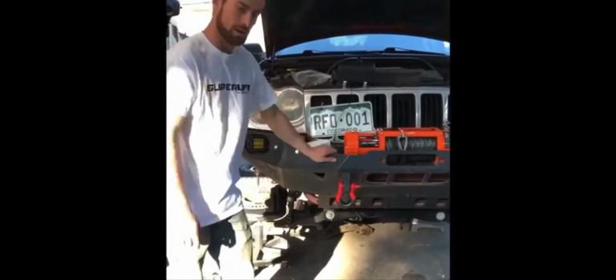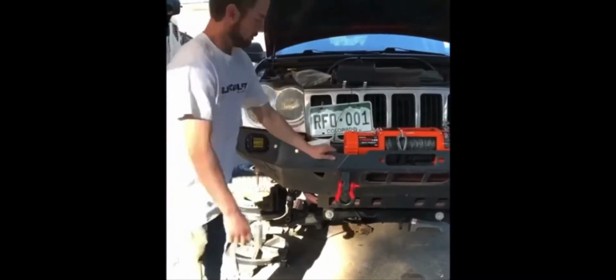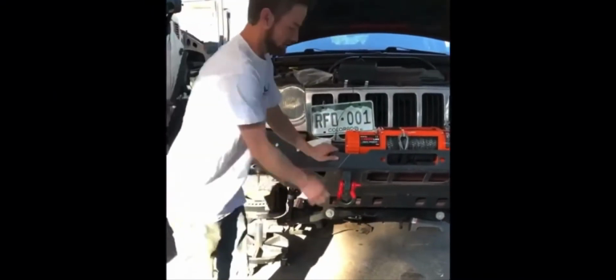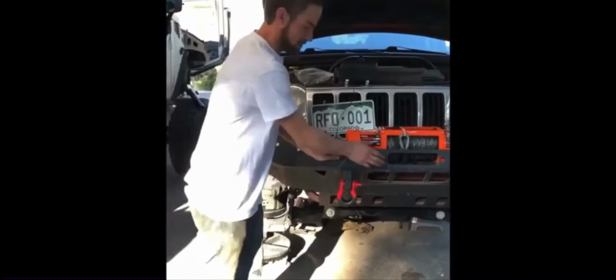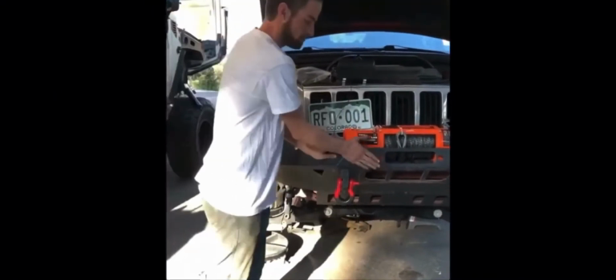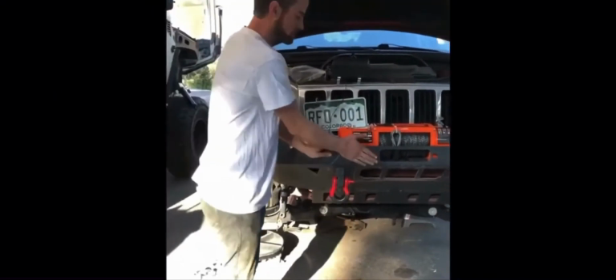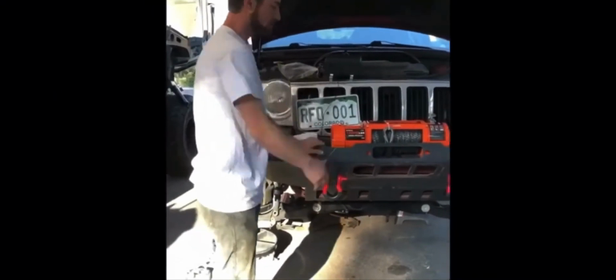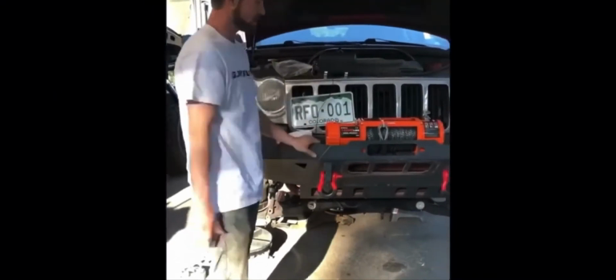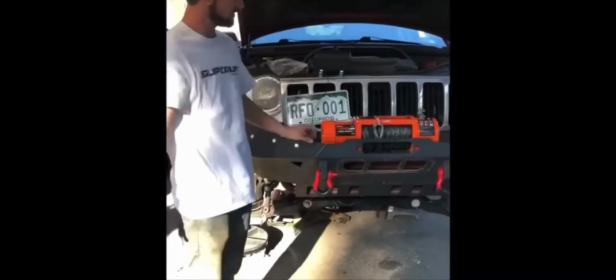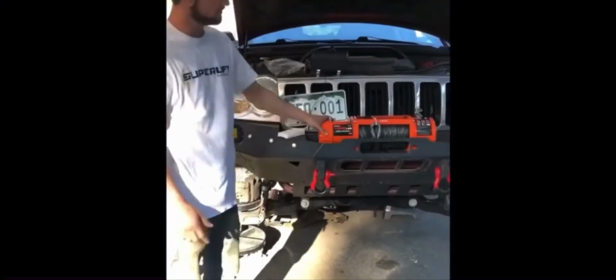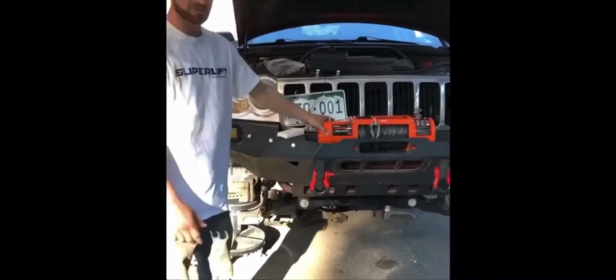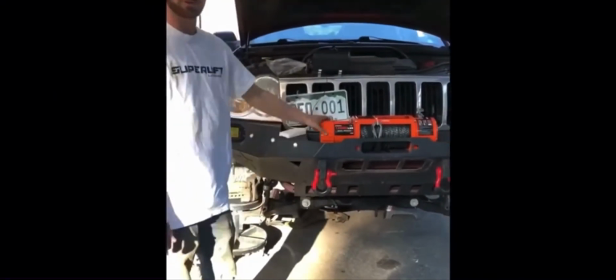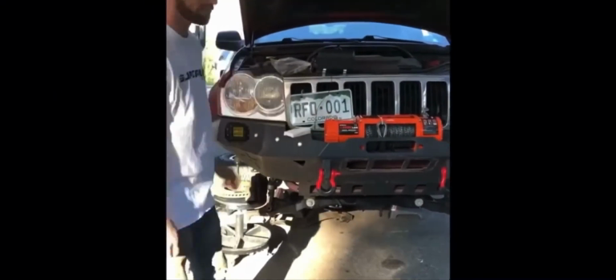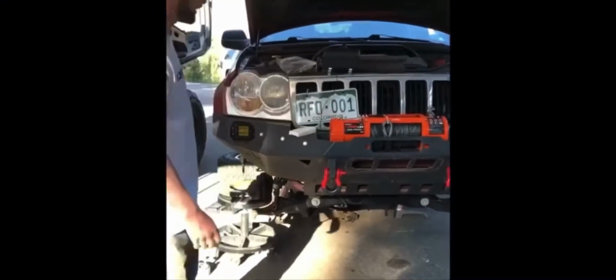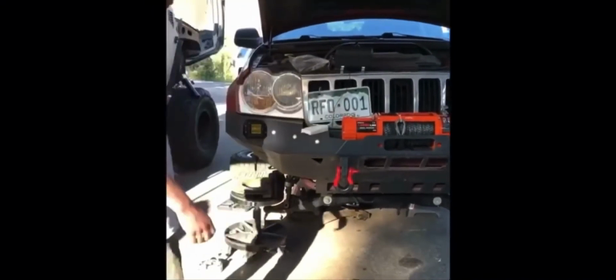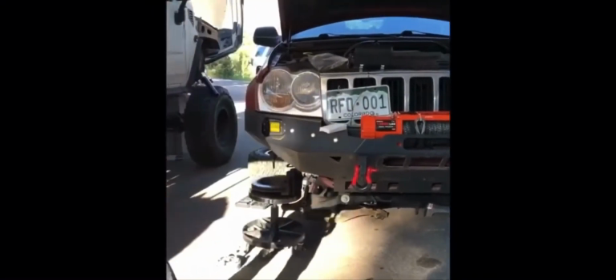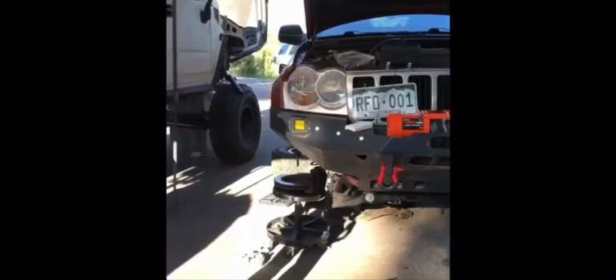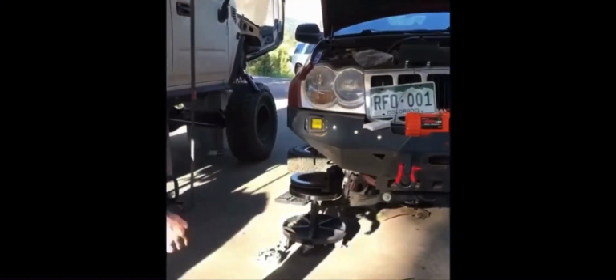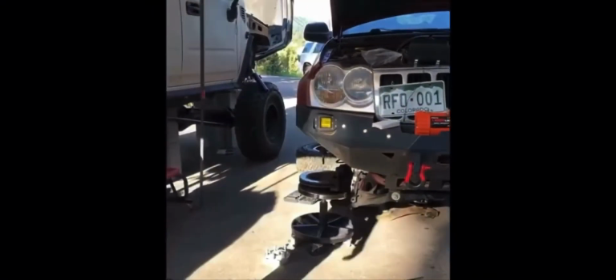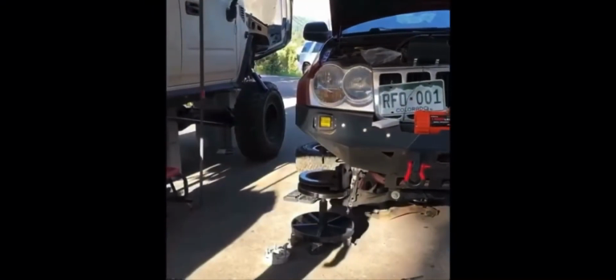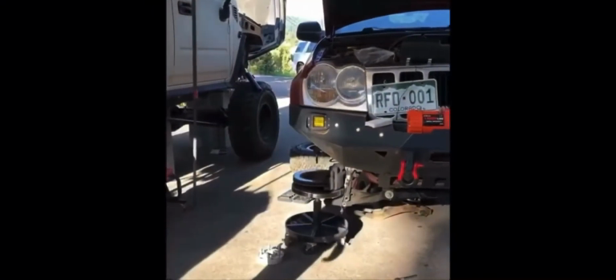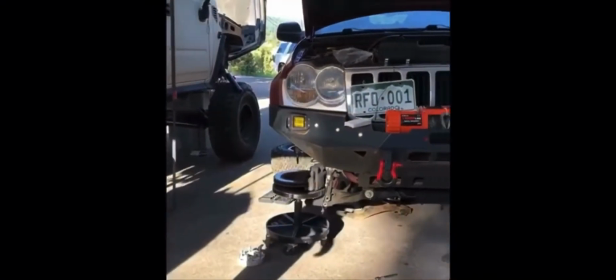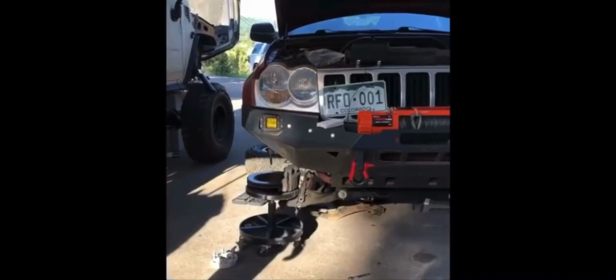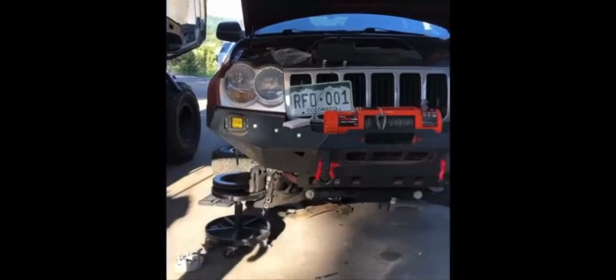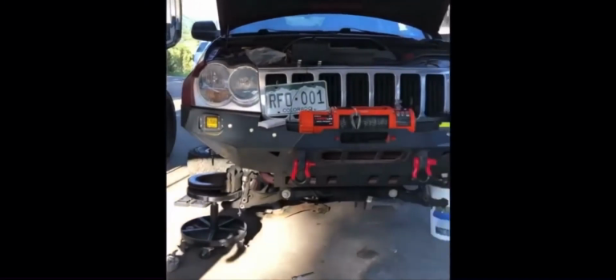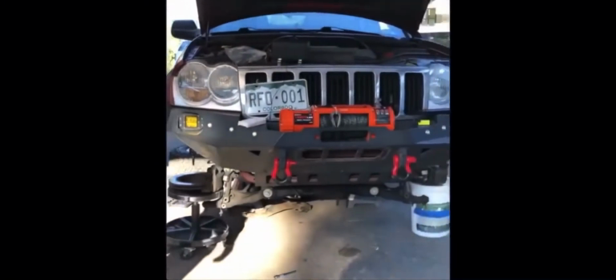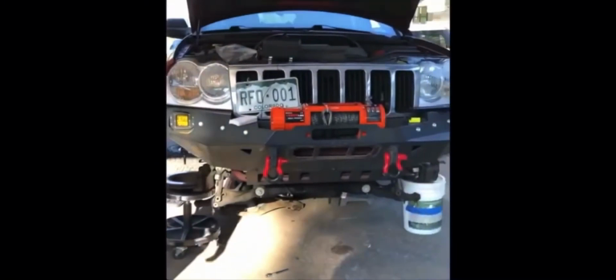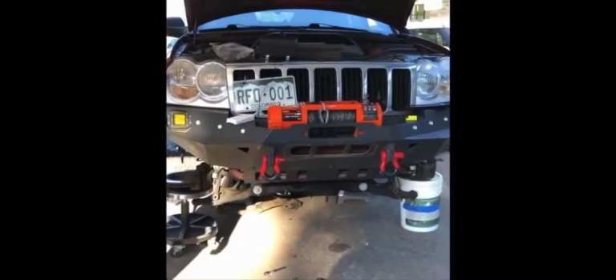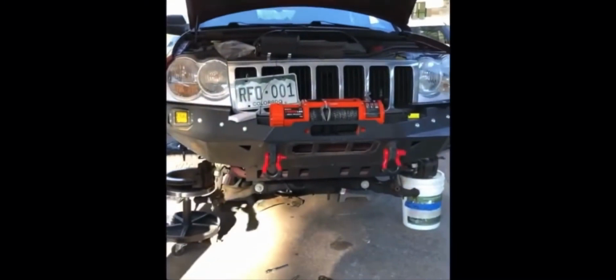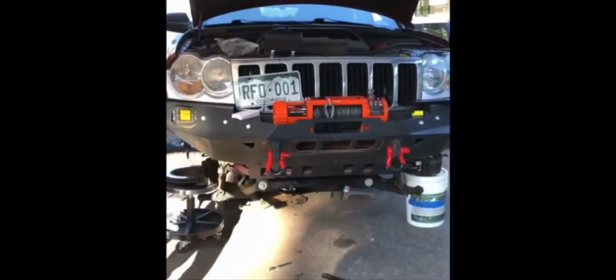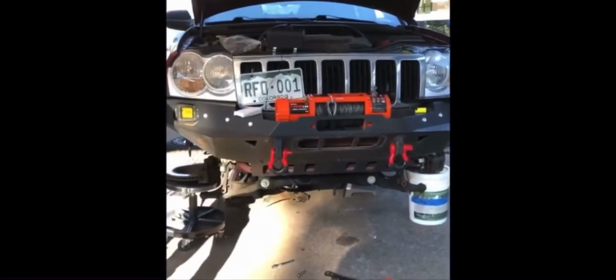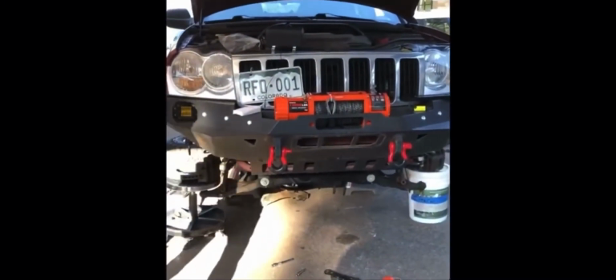We've got the Skatey Off-Road Bumper here, looks really pretty. Might do some orange accents or something.